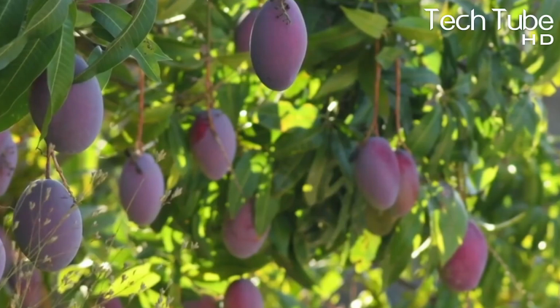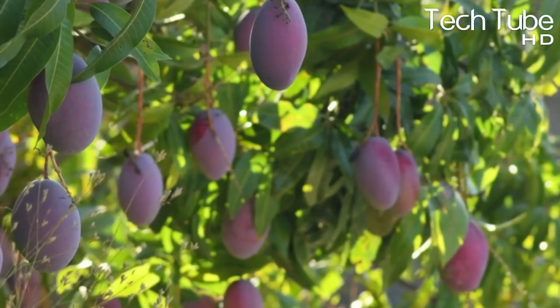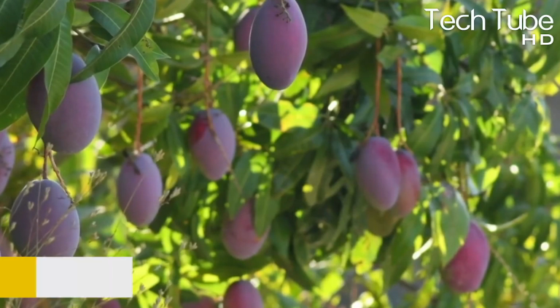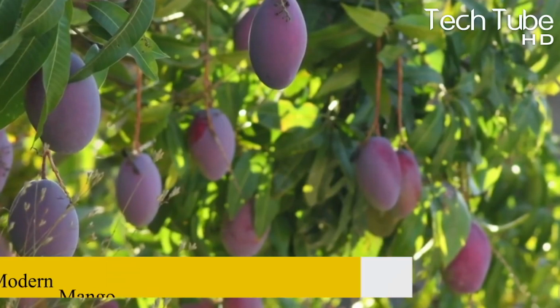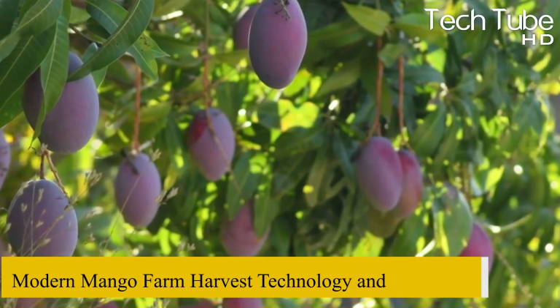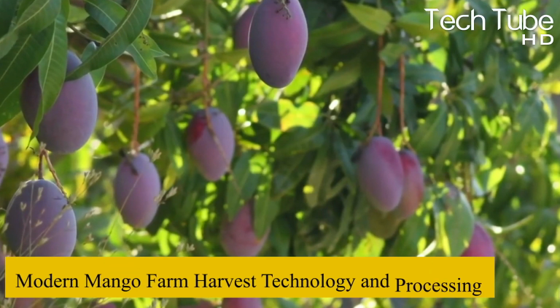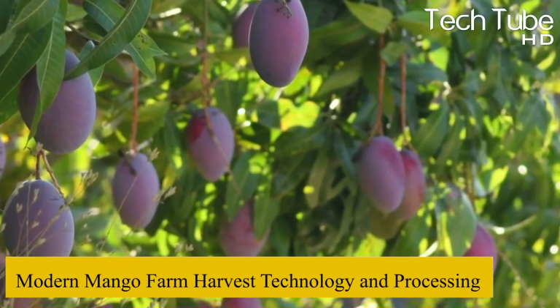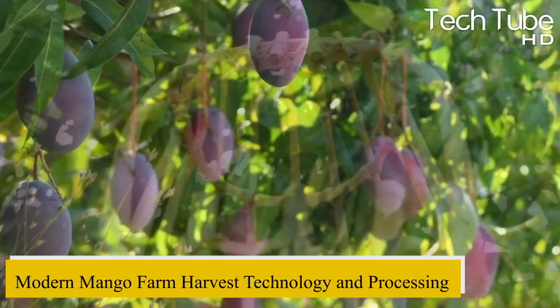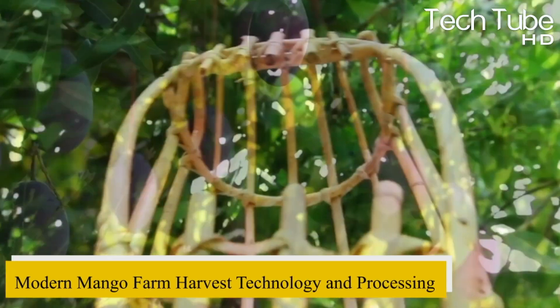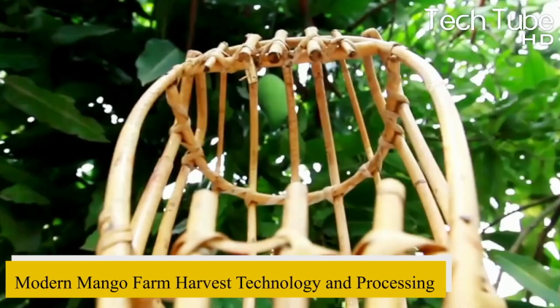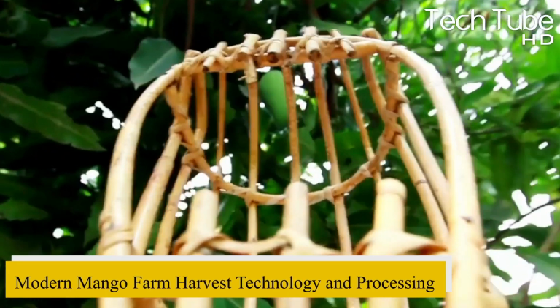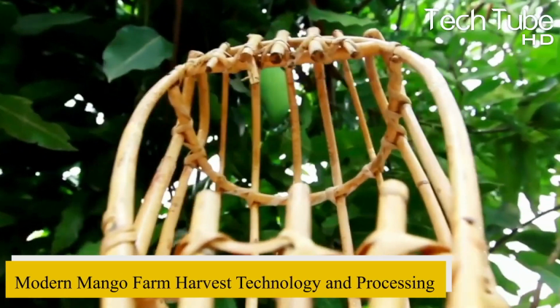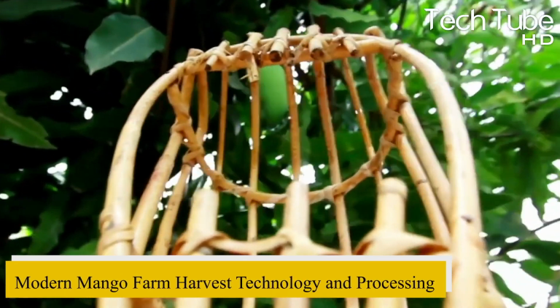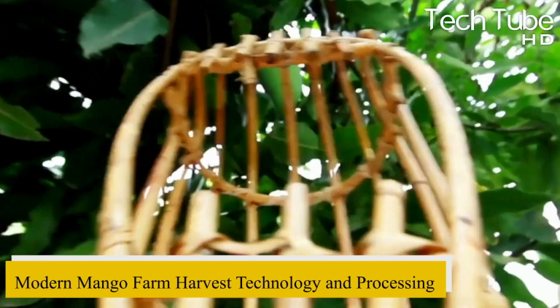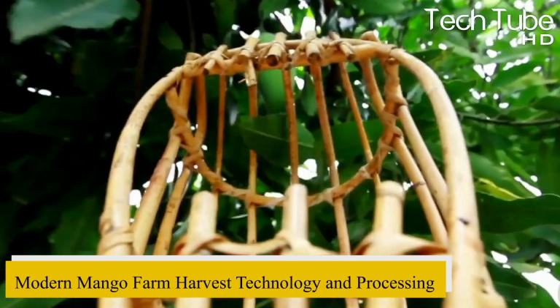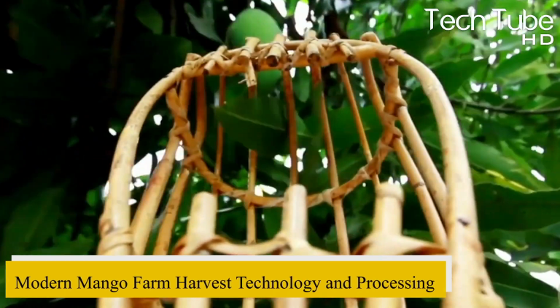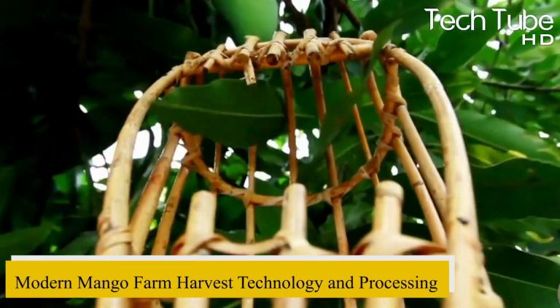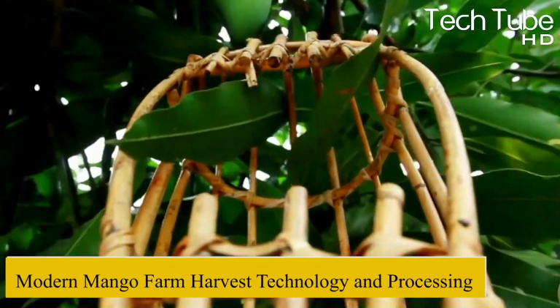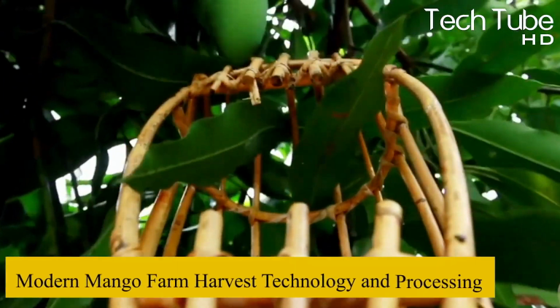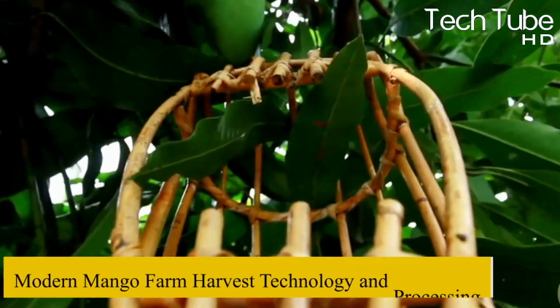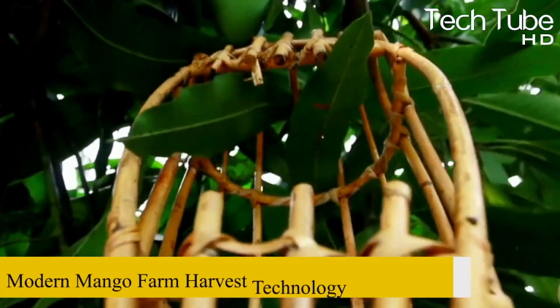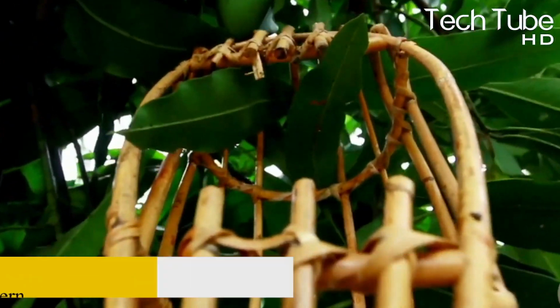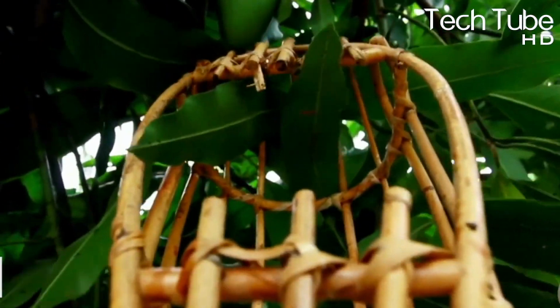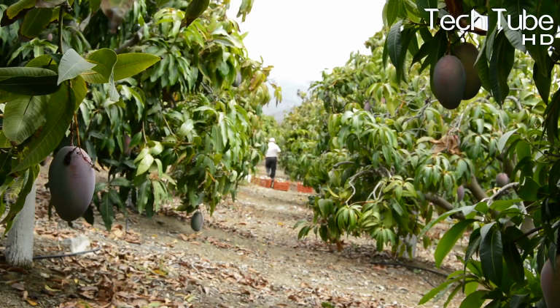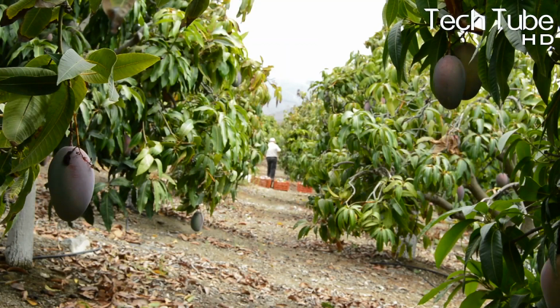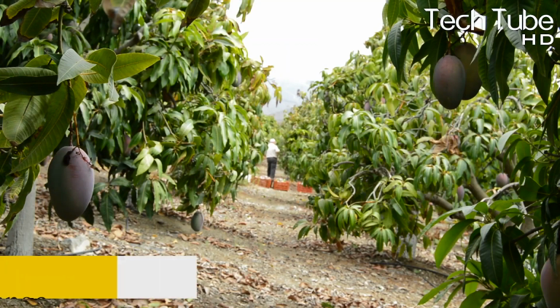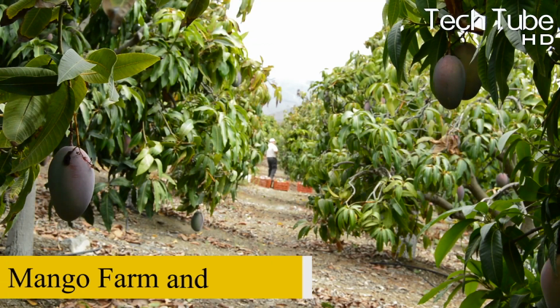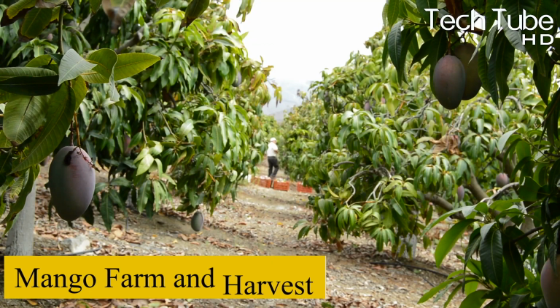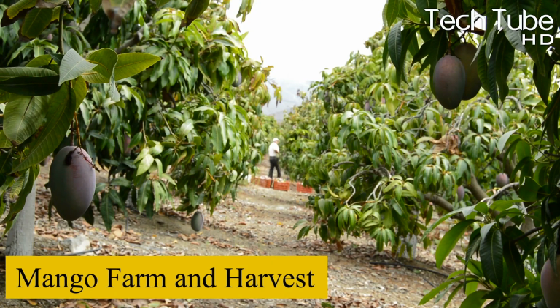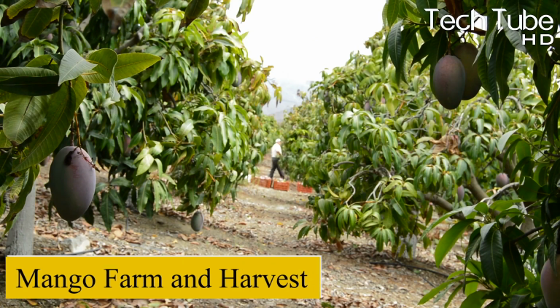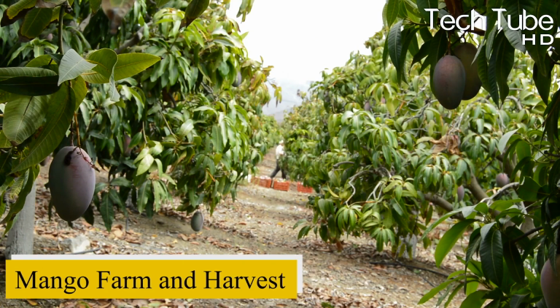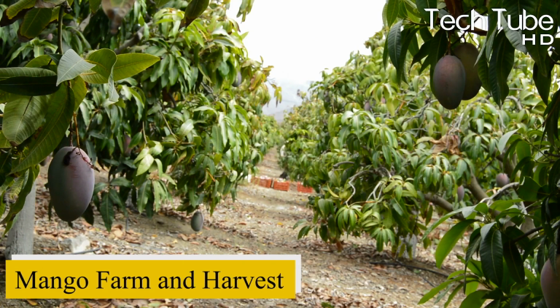Modern mango farm harvest technology and processing. Mango farm and harvest.